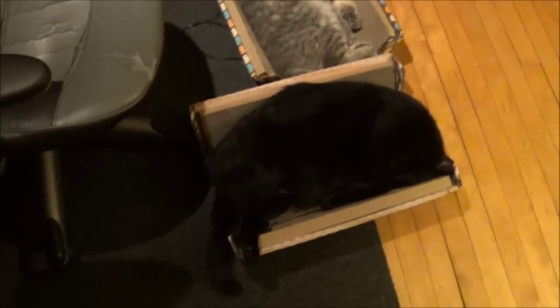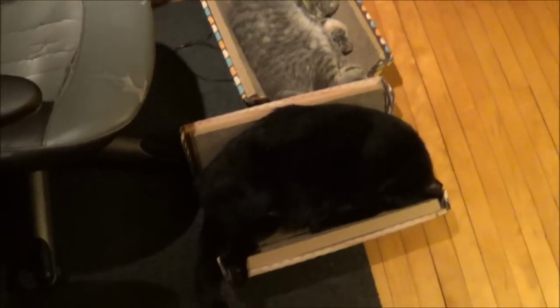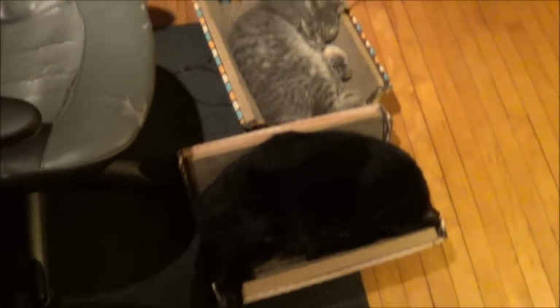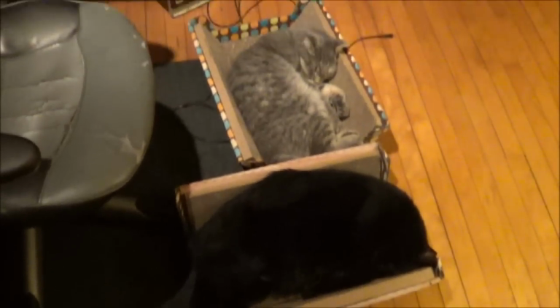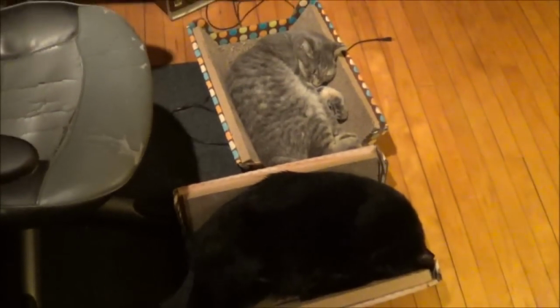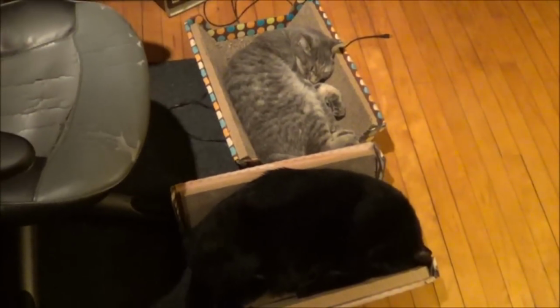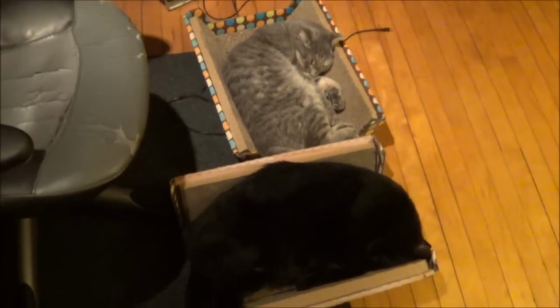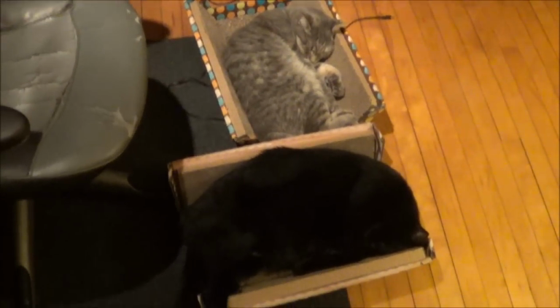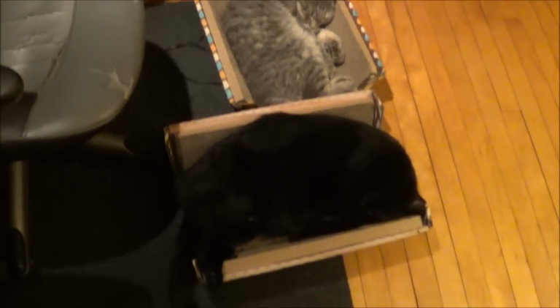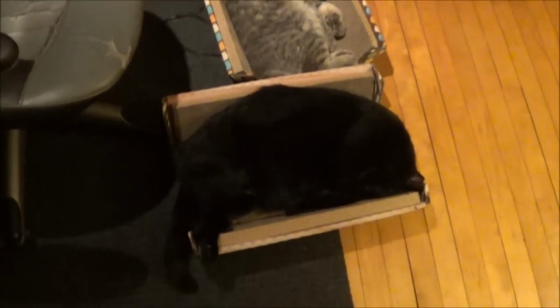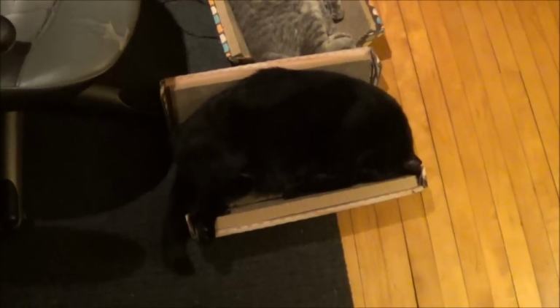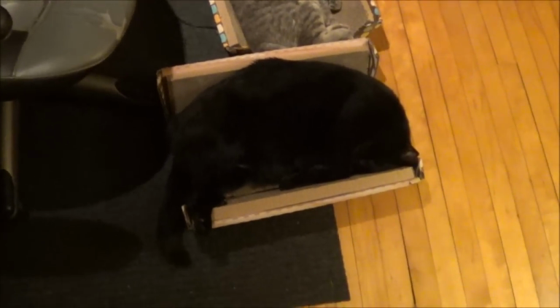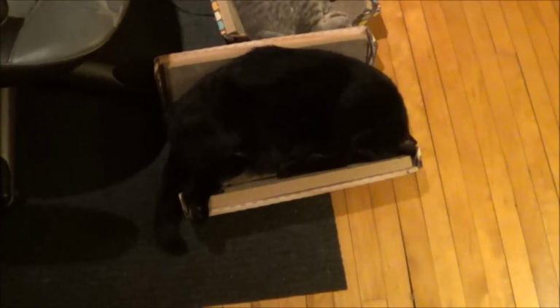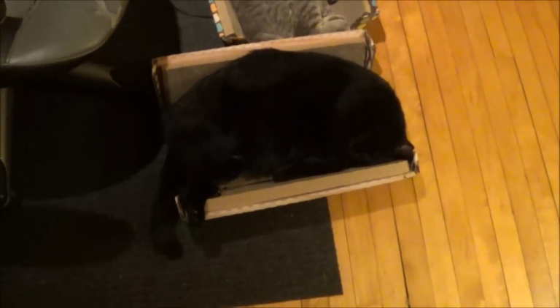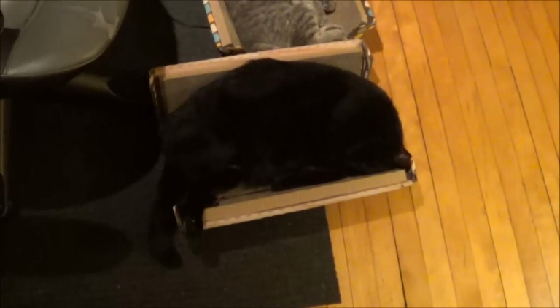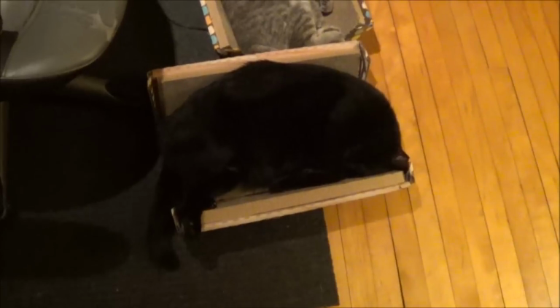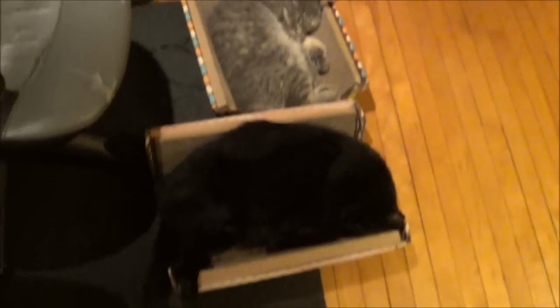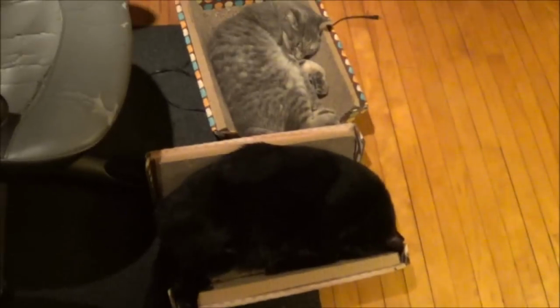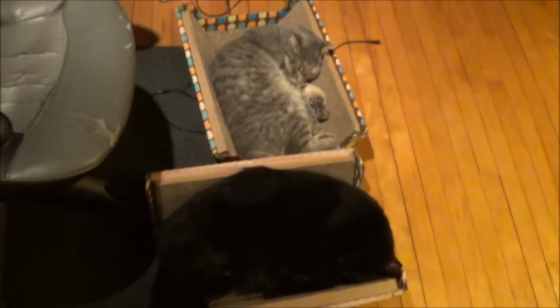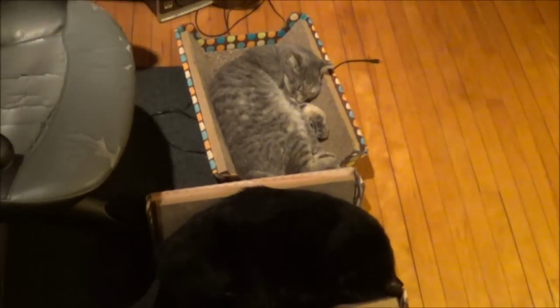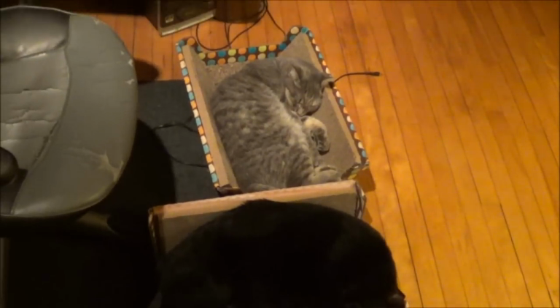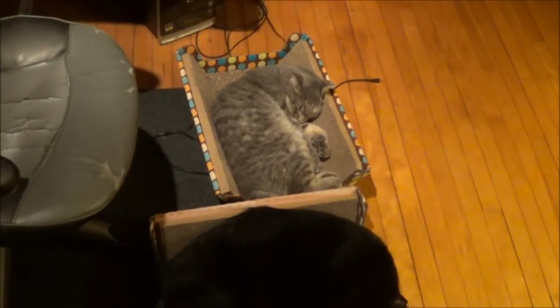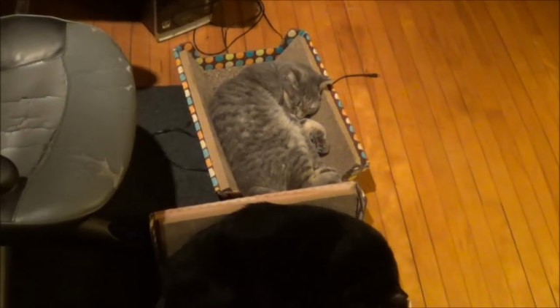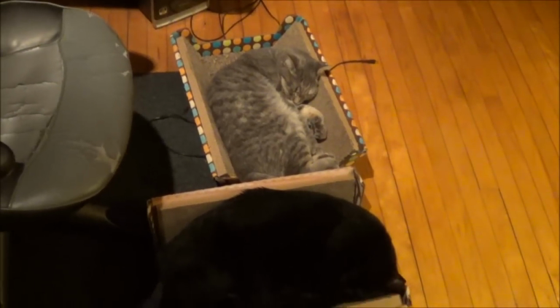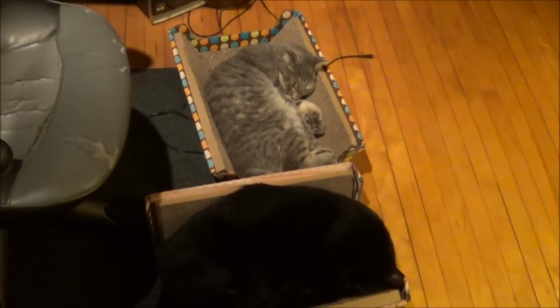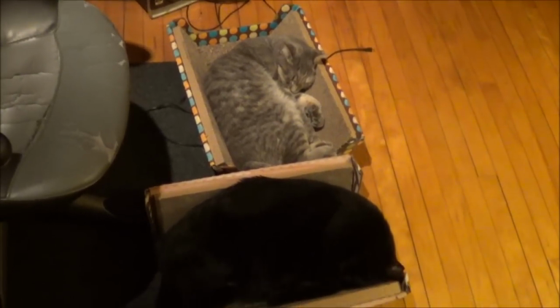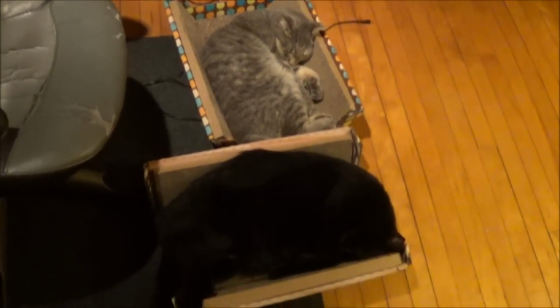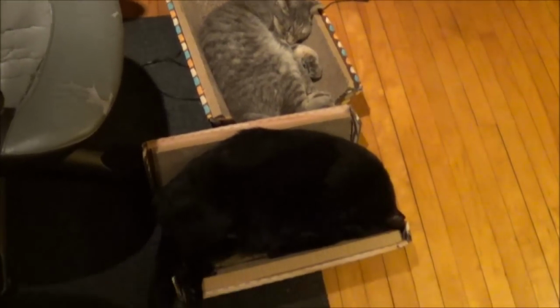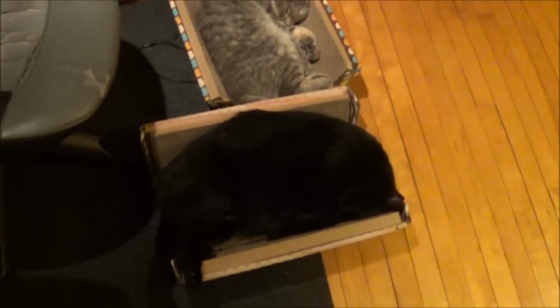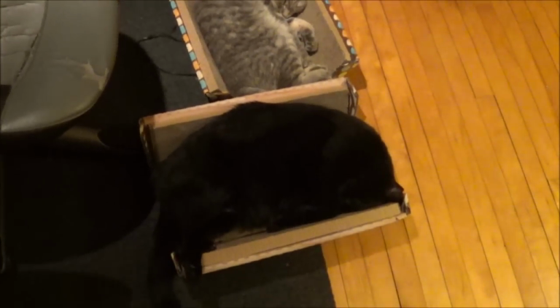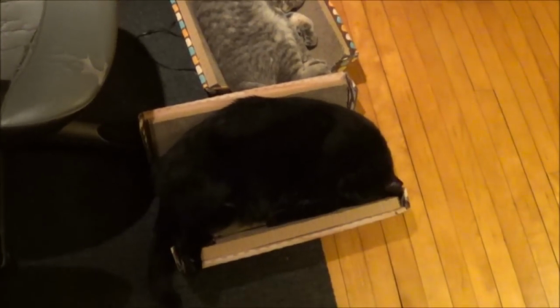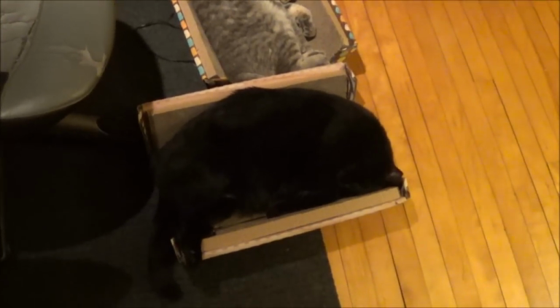We fixed the problem — we went out and got JJ's own box. No more fighting for now.